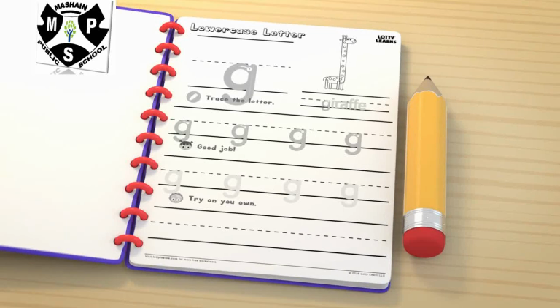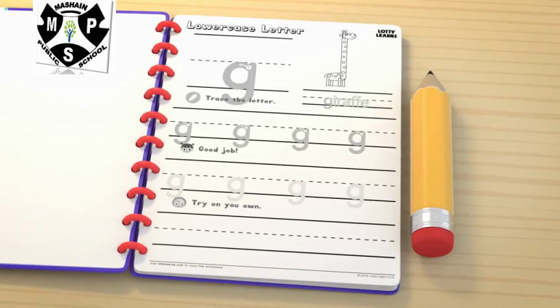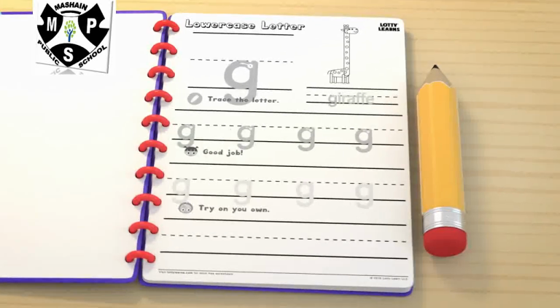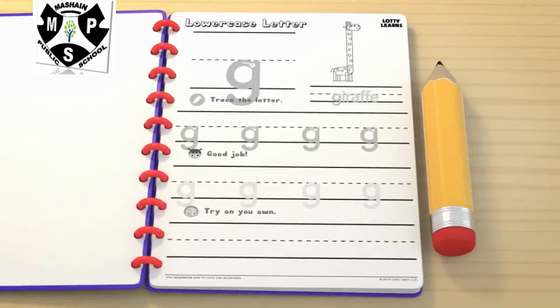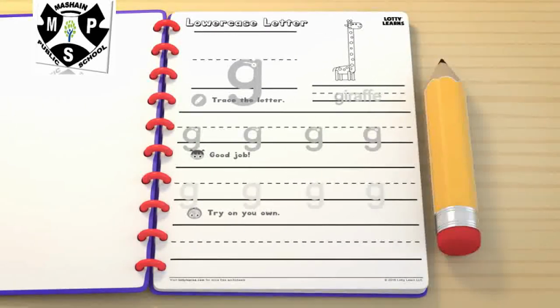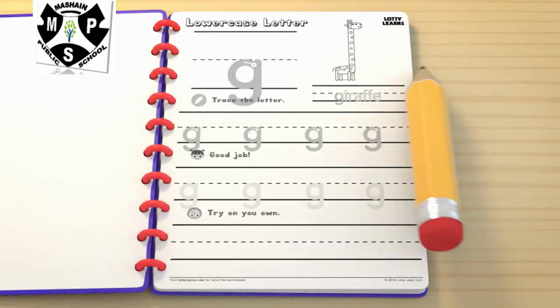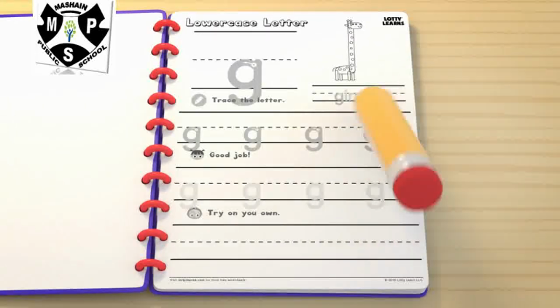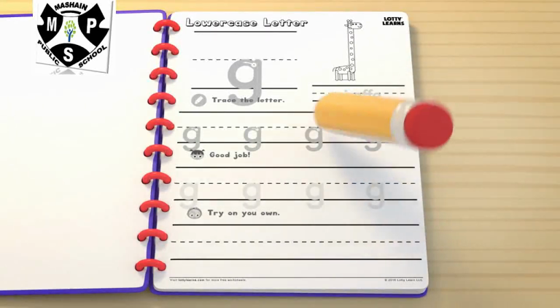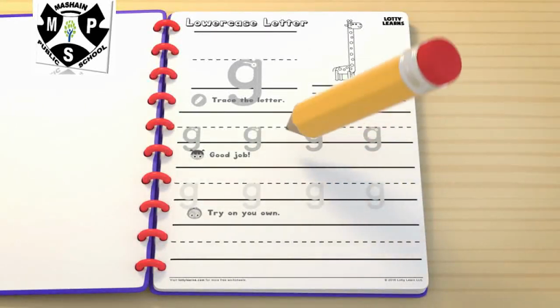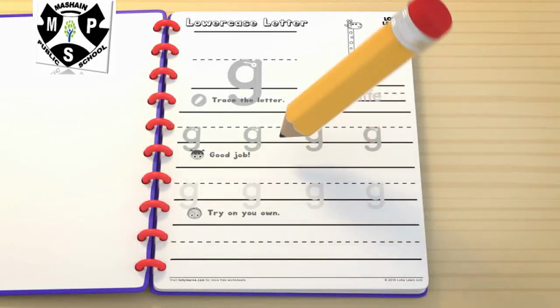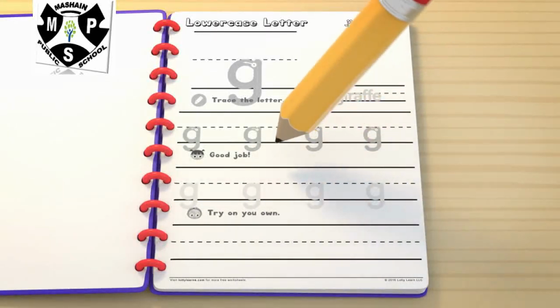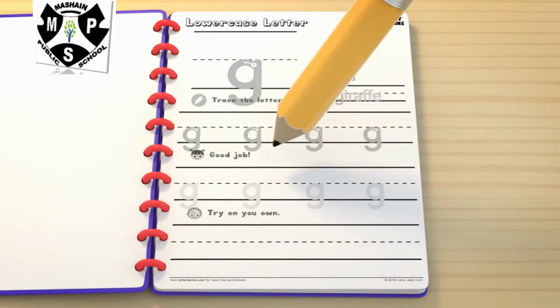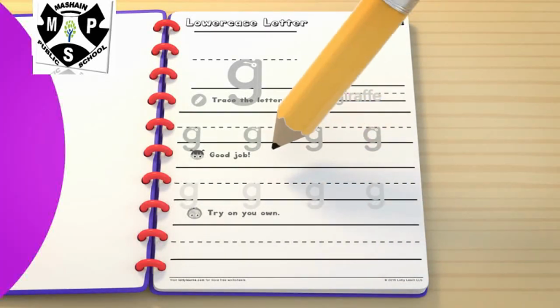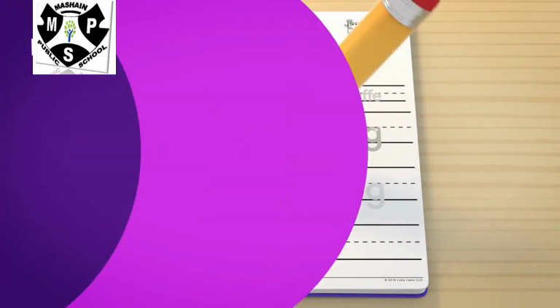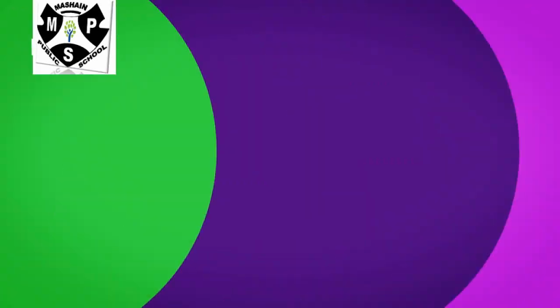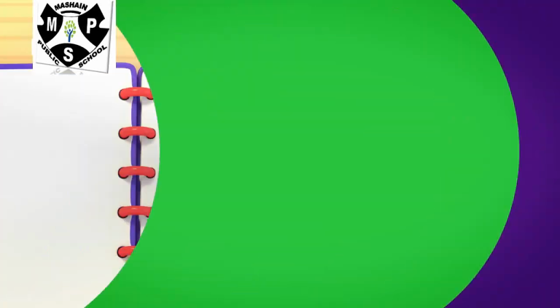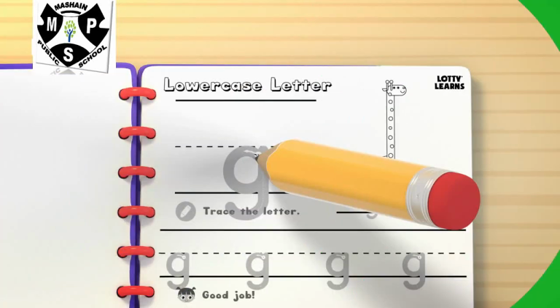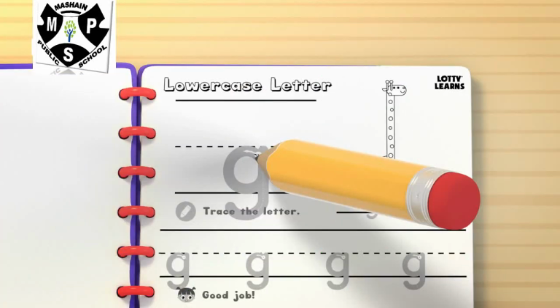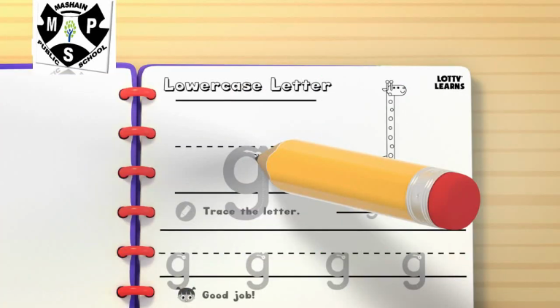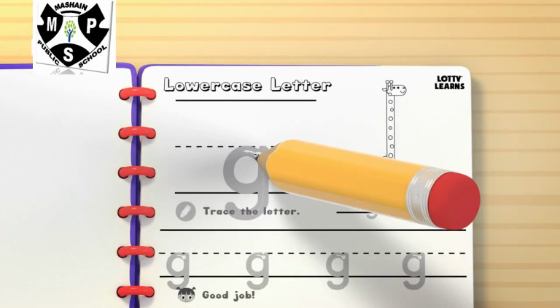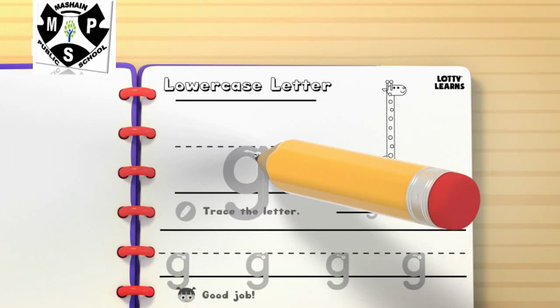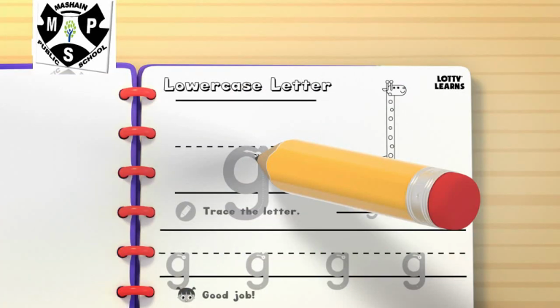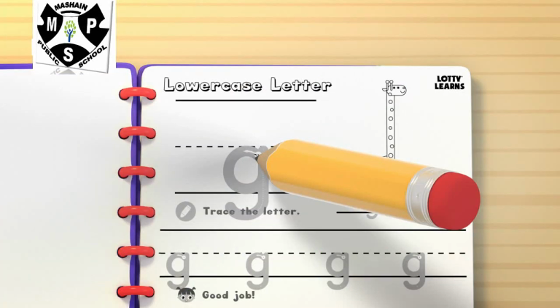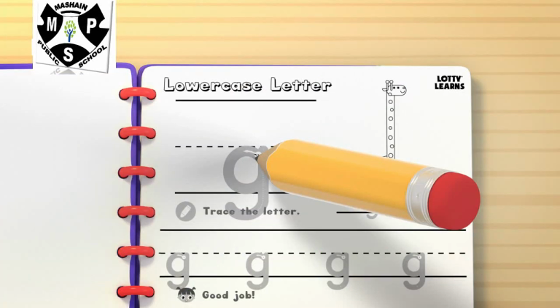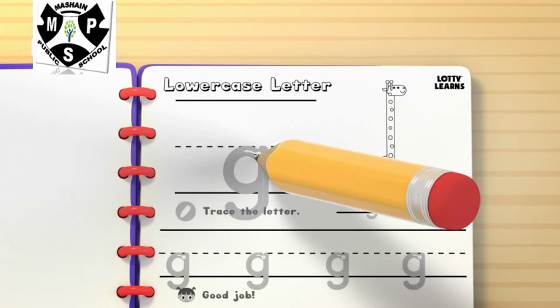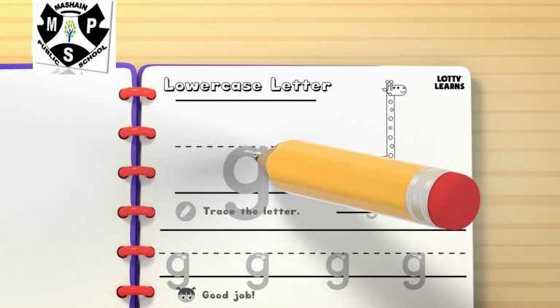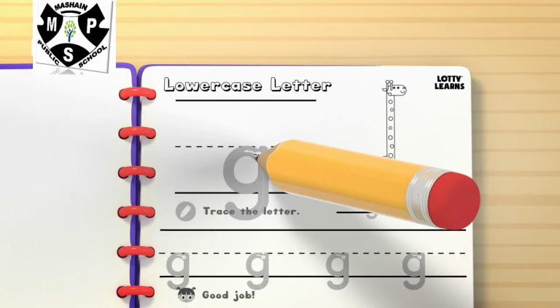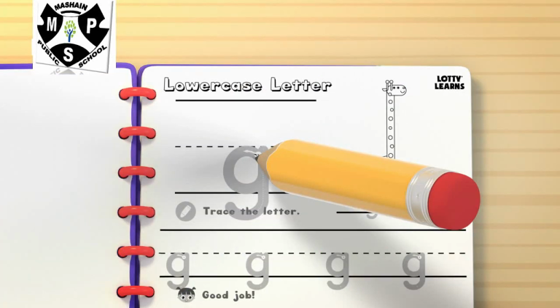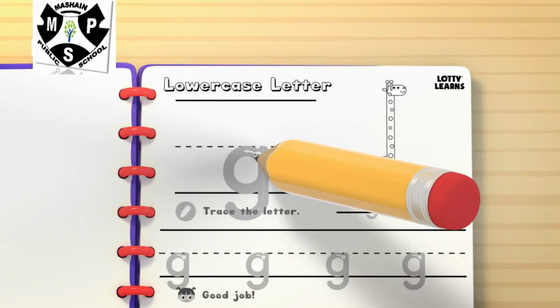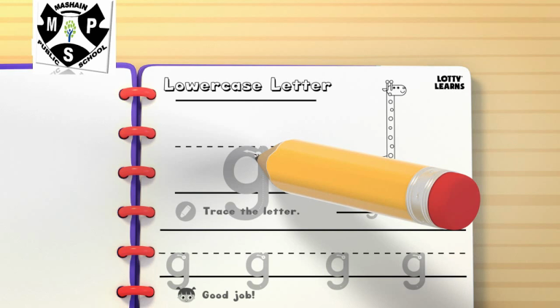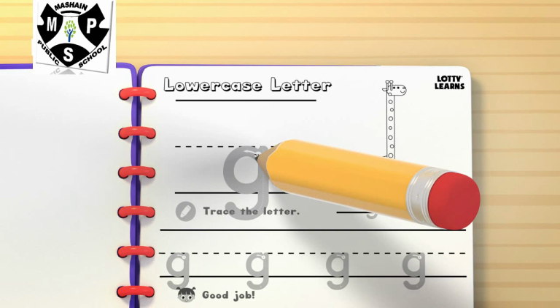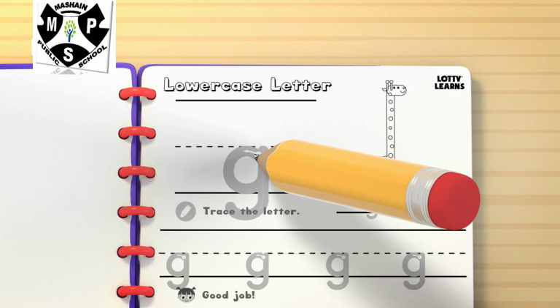Learn how to write the lowercase letter G. First, follow the numbers and trace the lines.